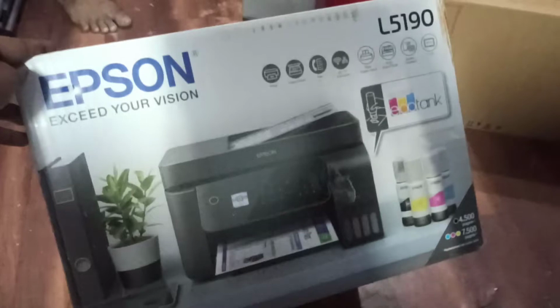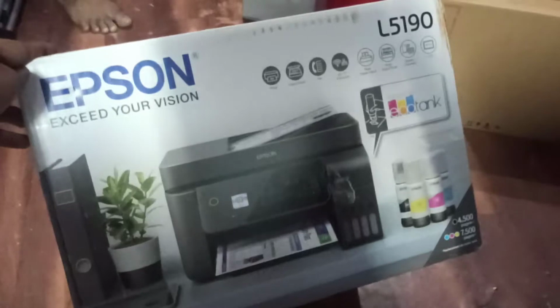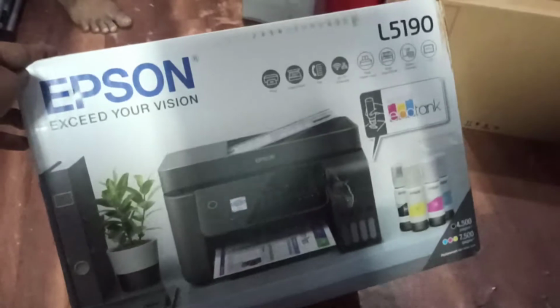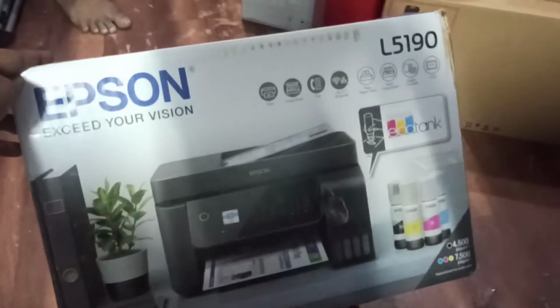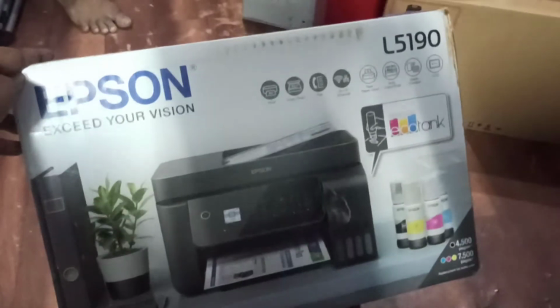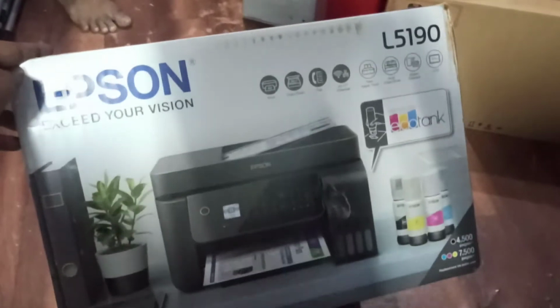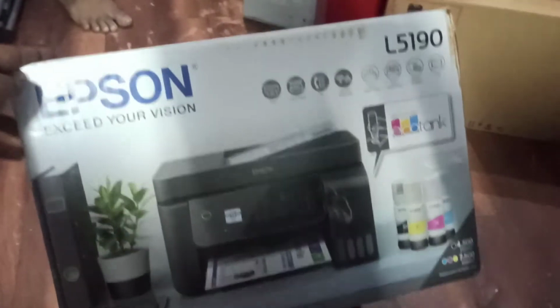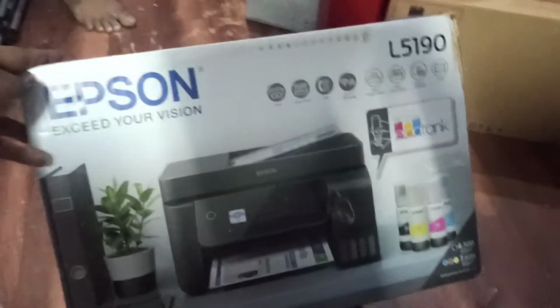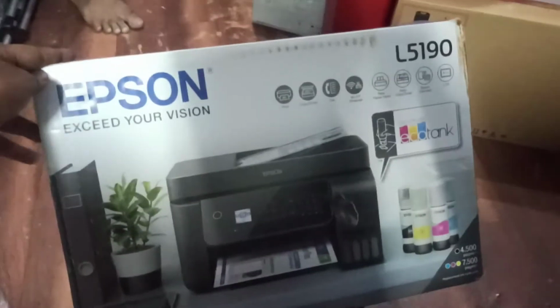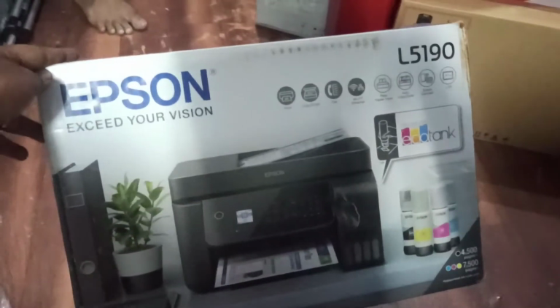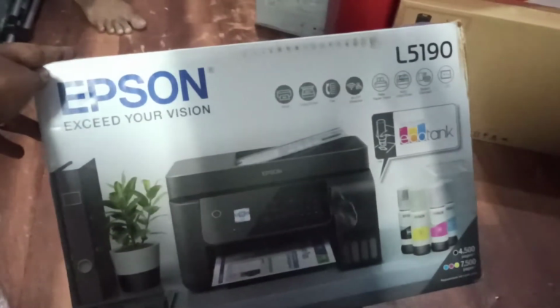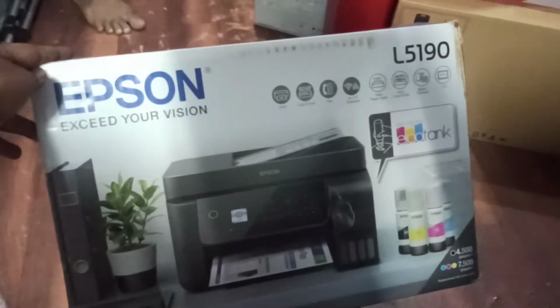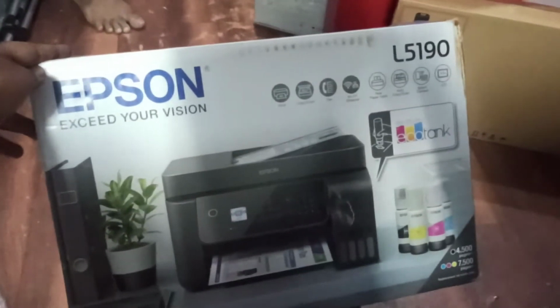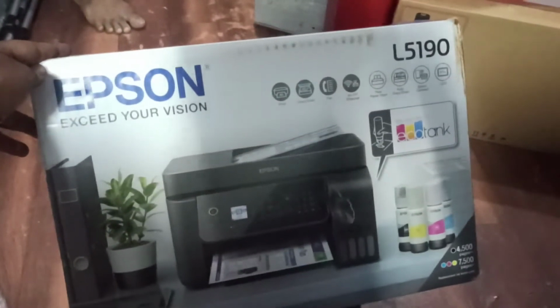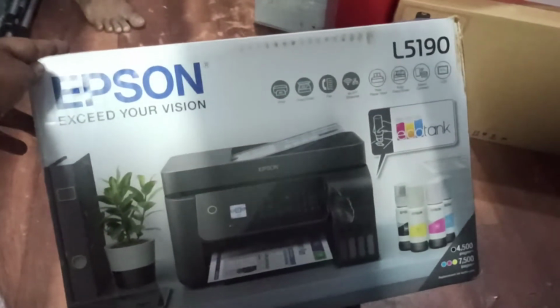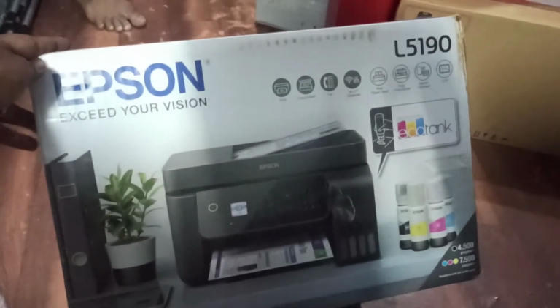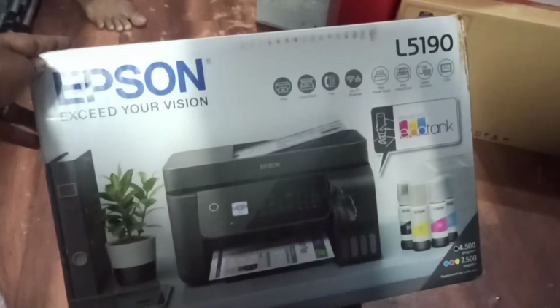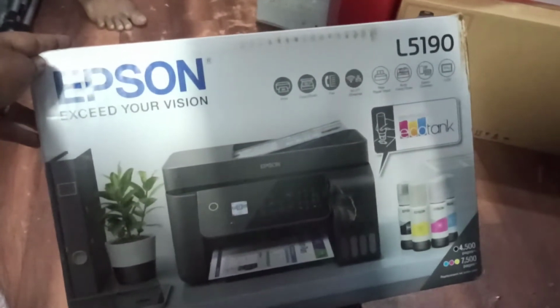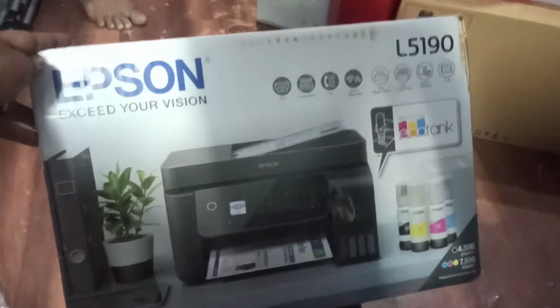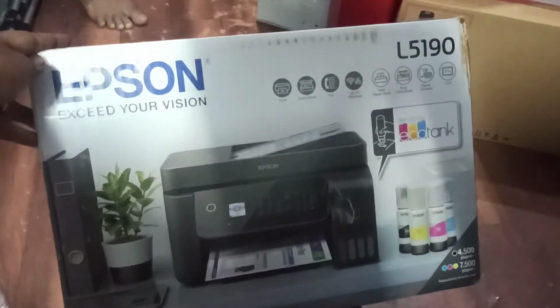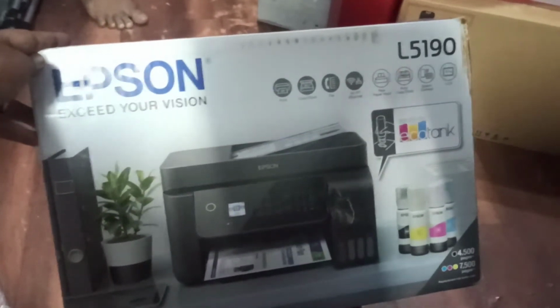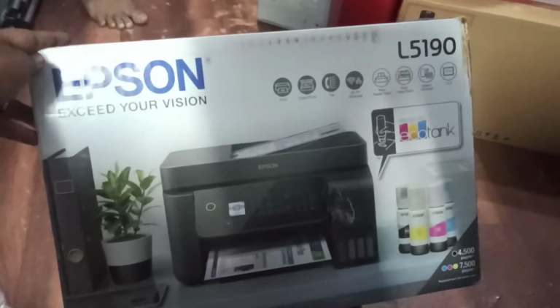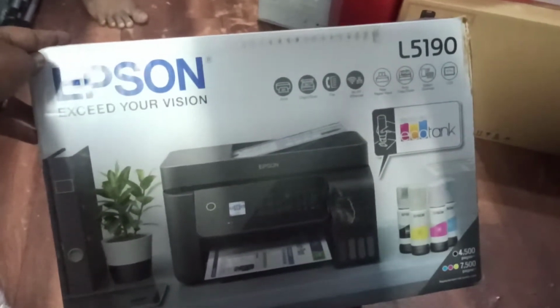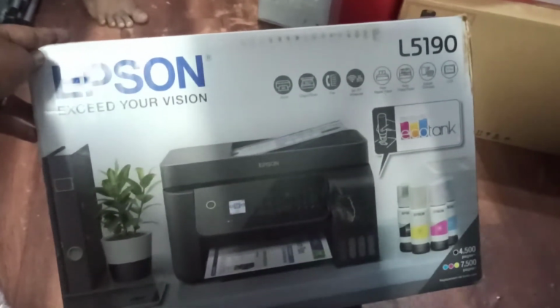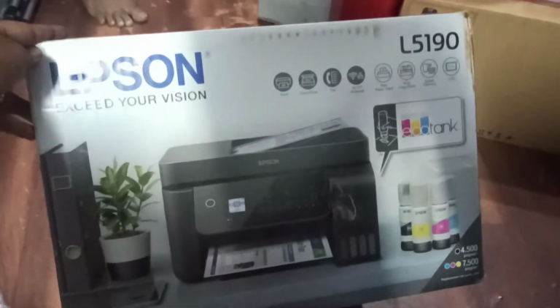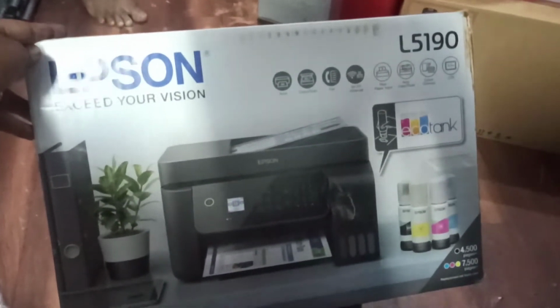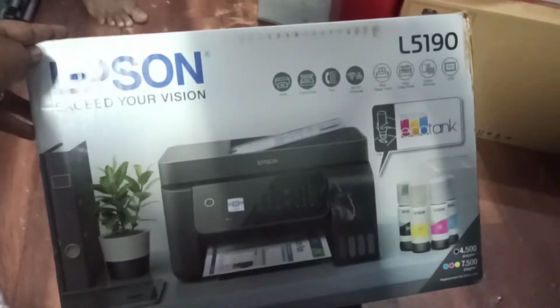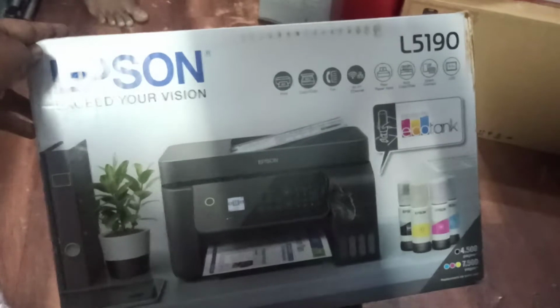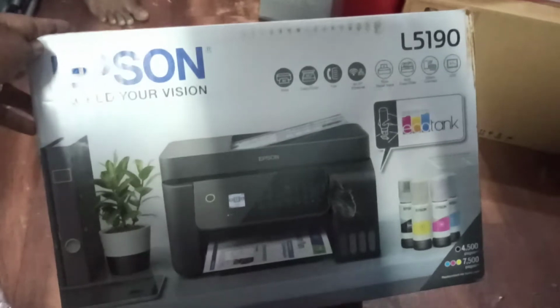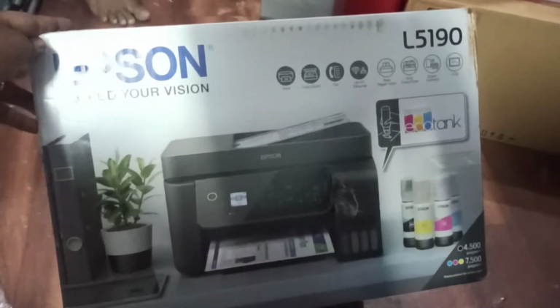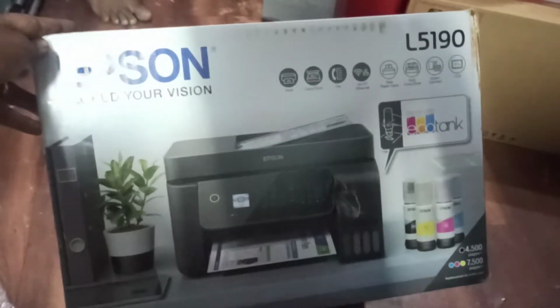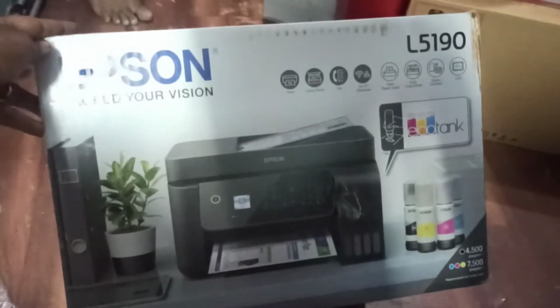This is the Epson 5190. This is the best printer. I also have a good printer.